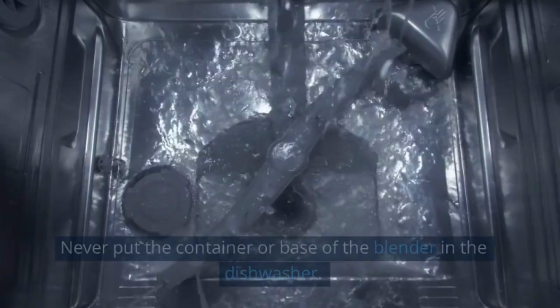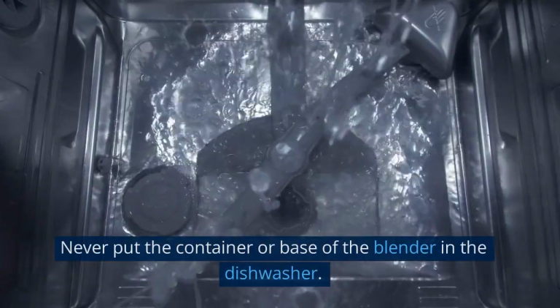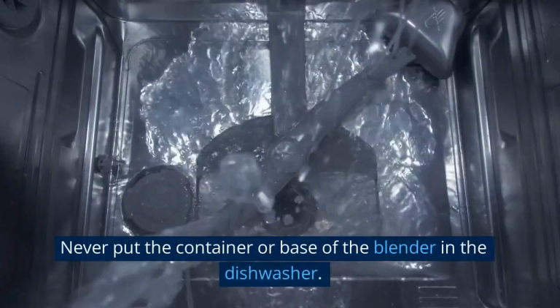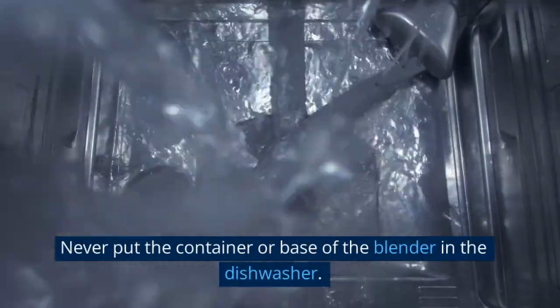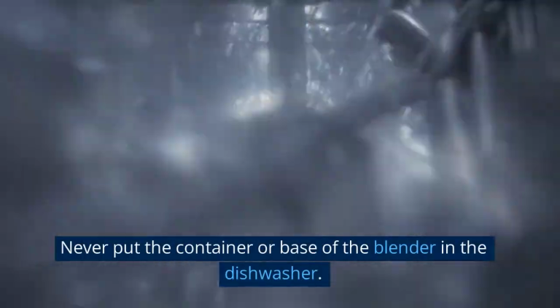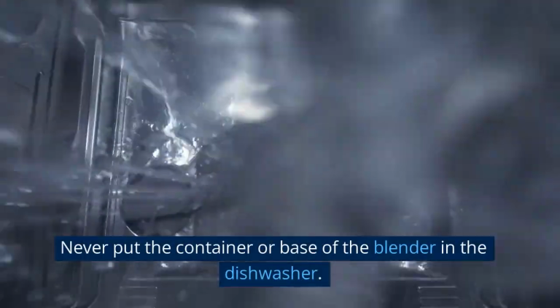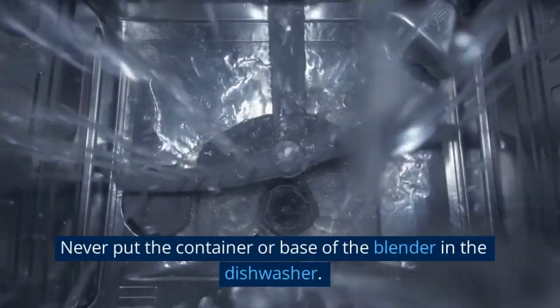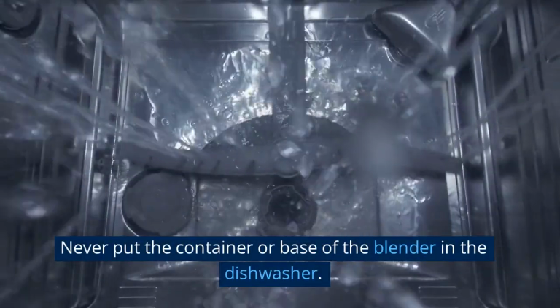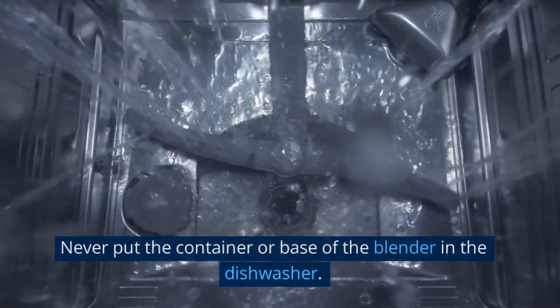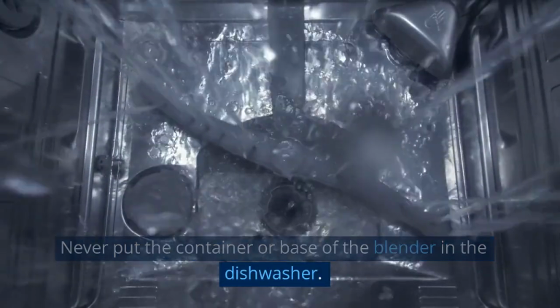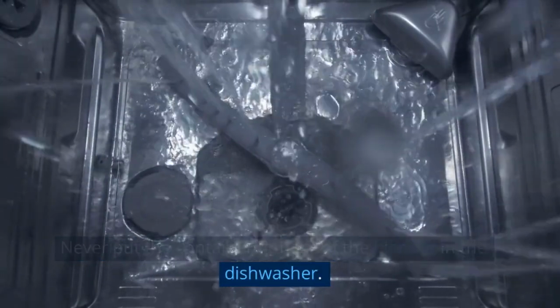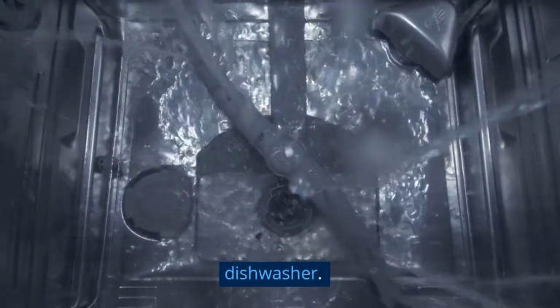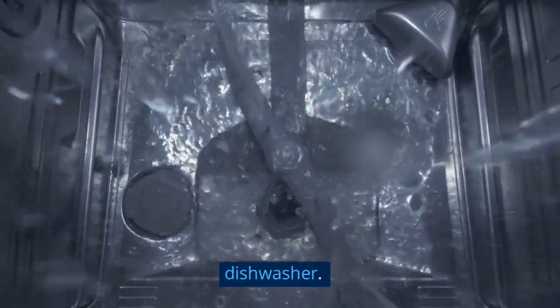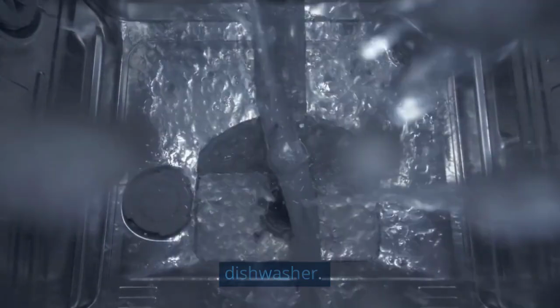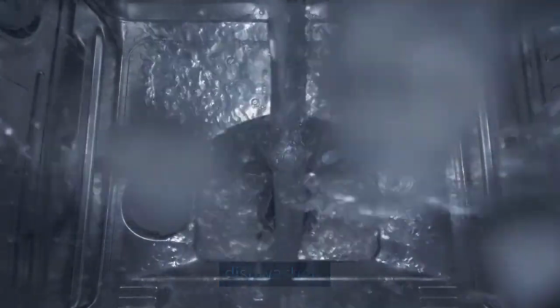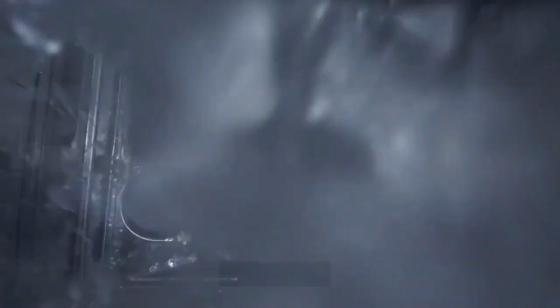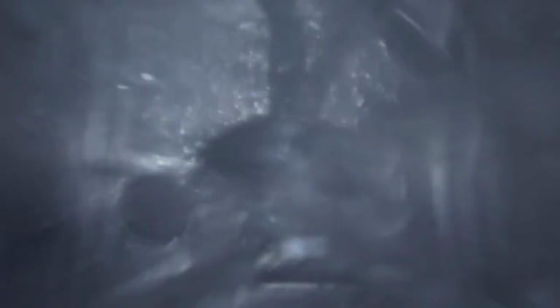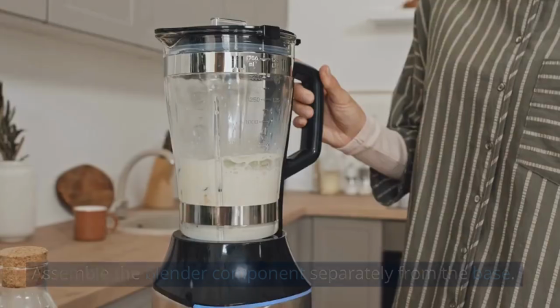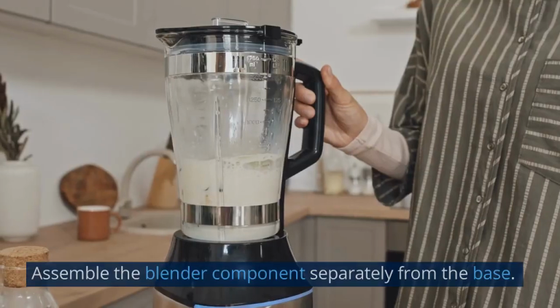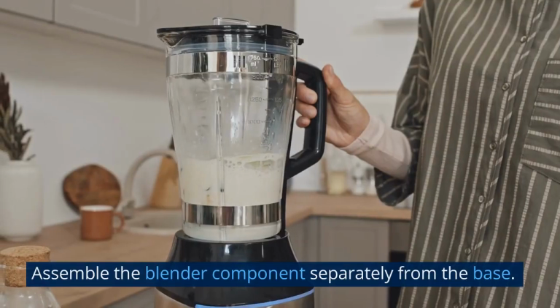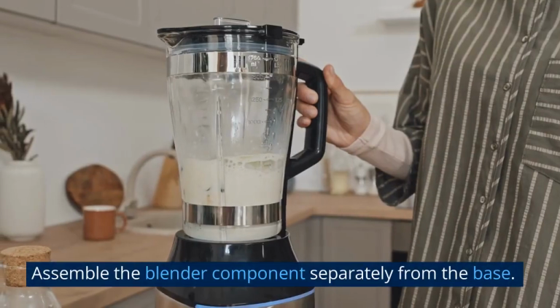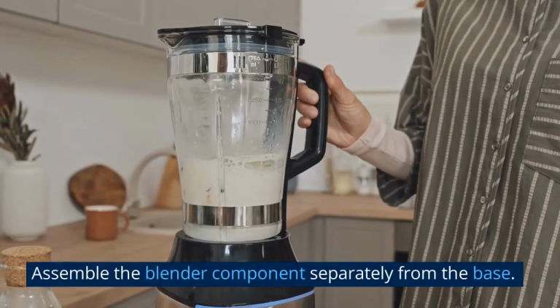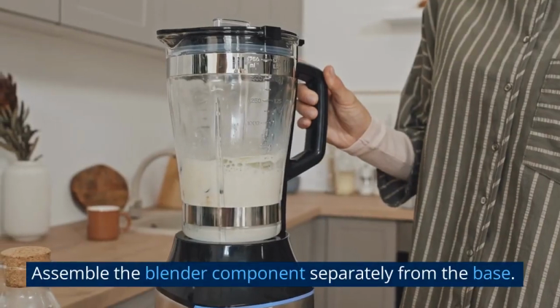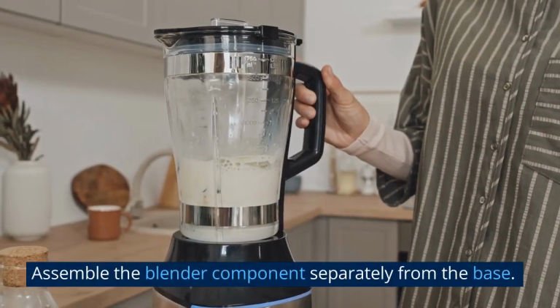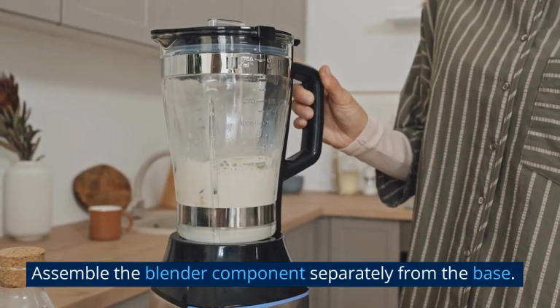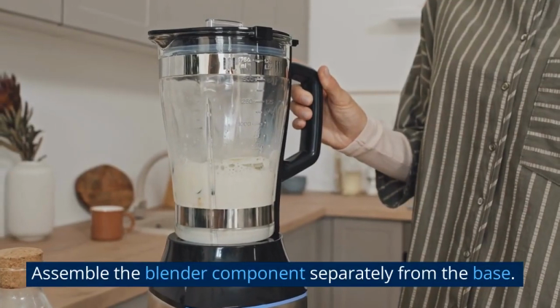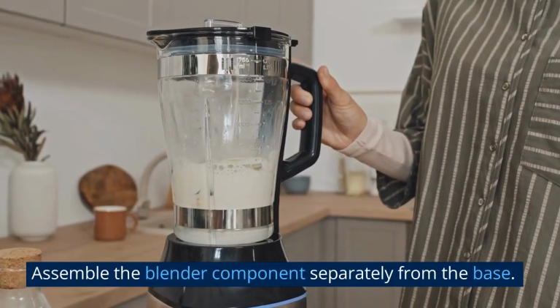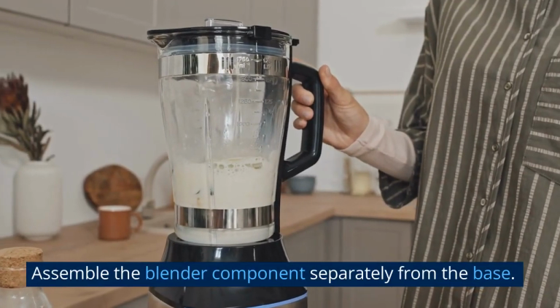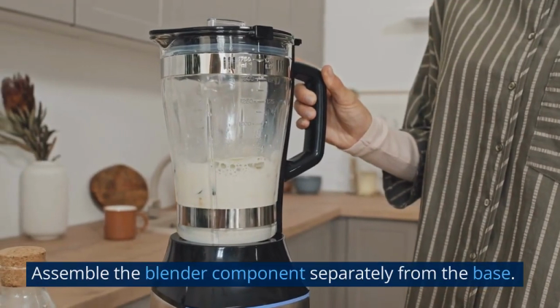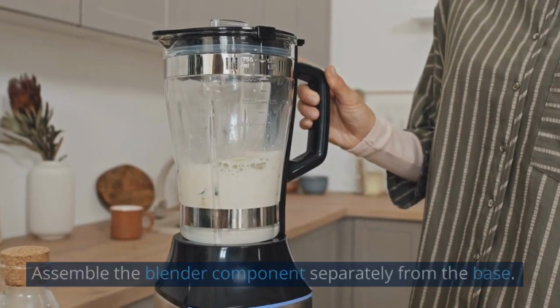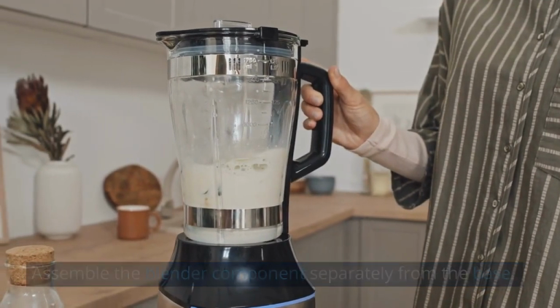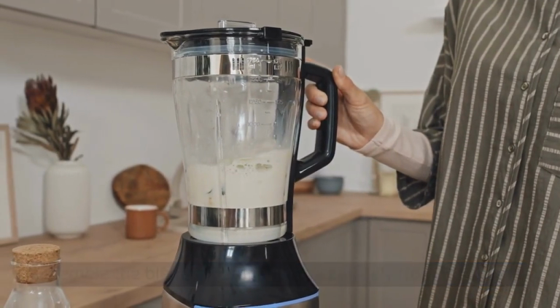Never put the container or base of the blender in the dishwasher. Assemble the blender components separately from the base.